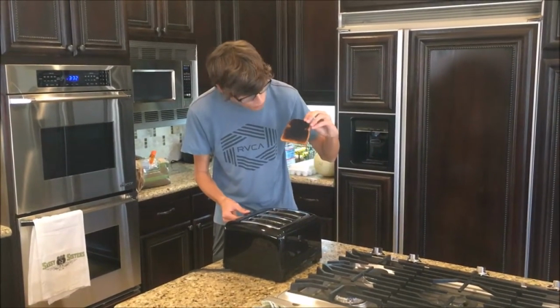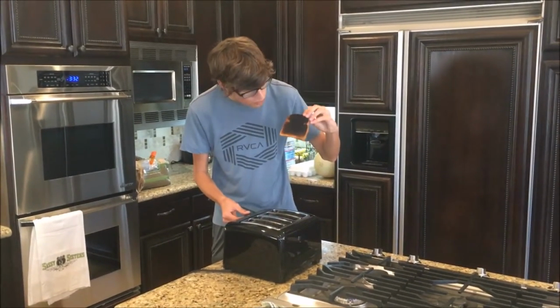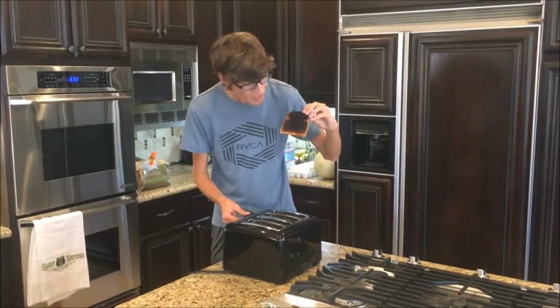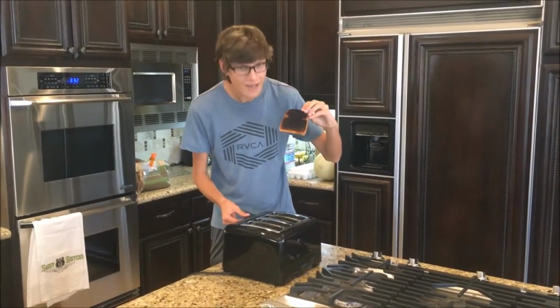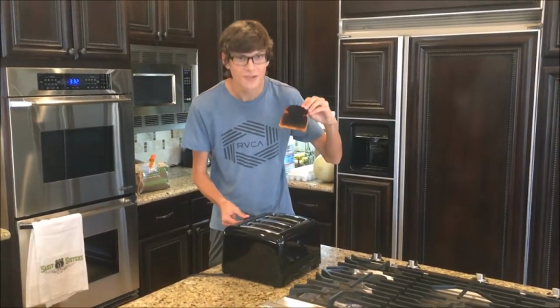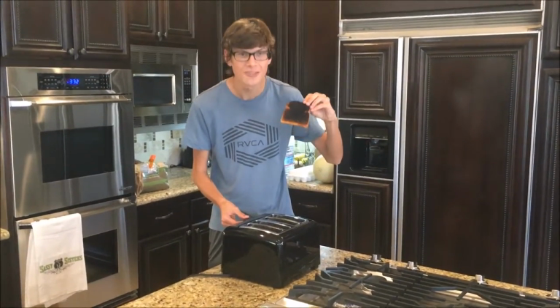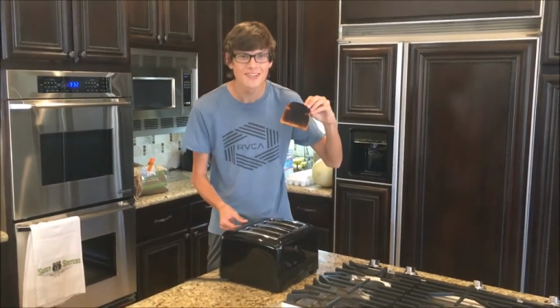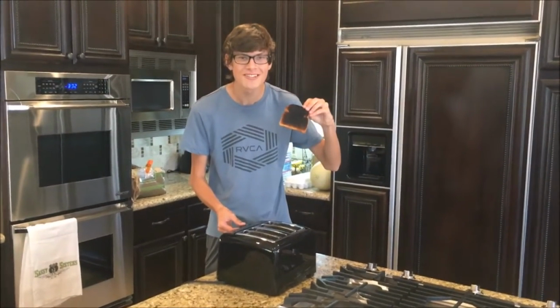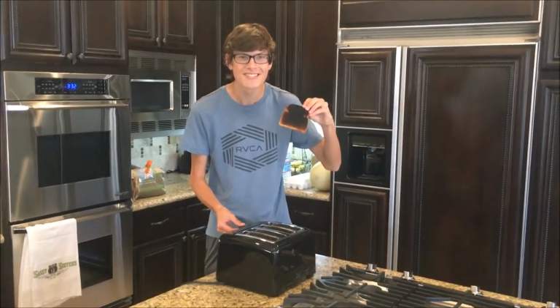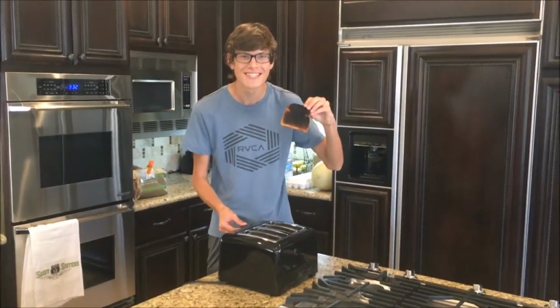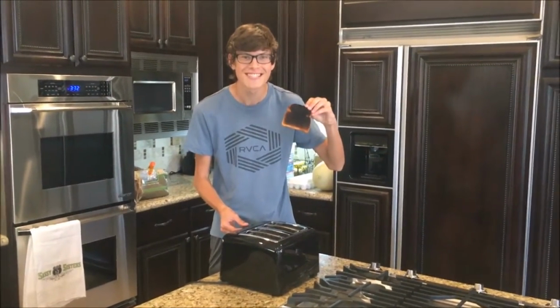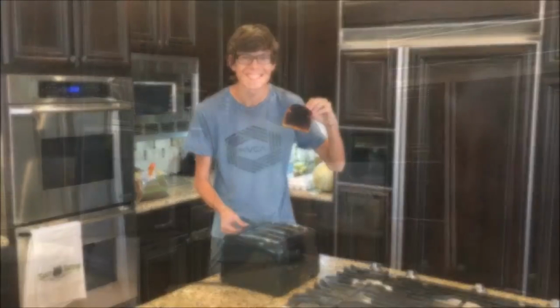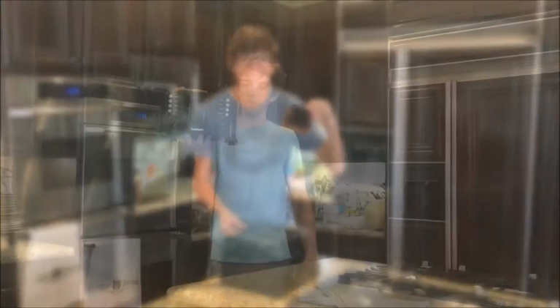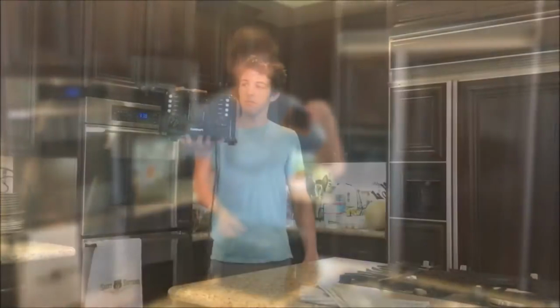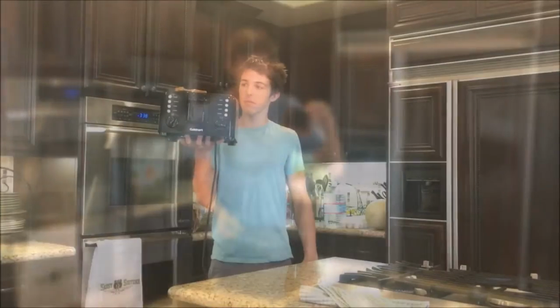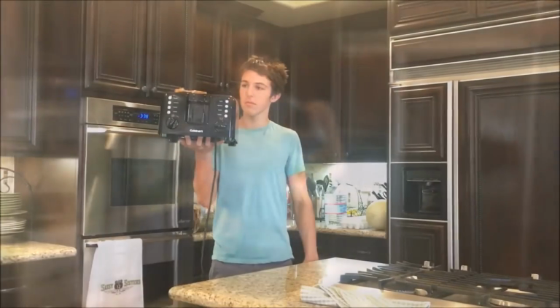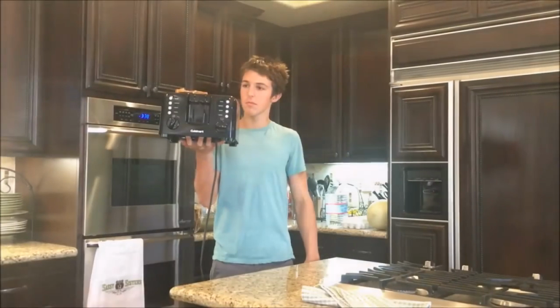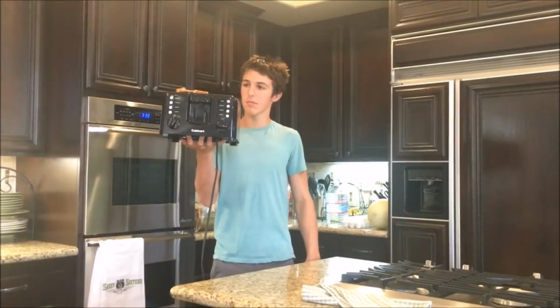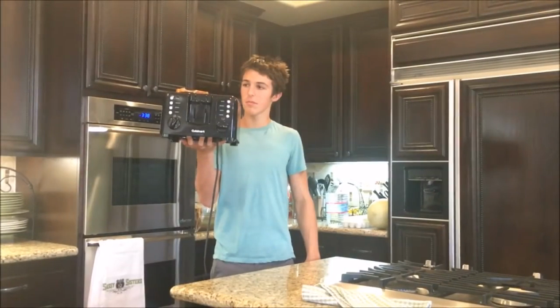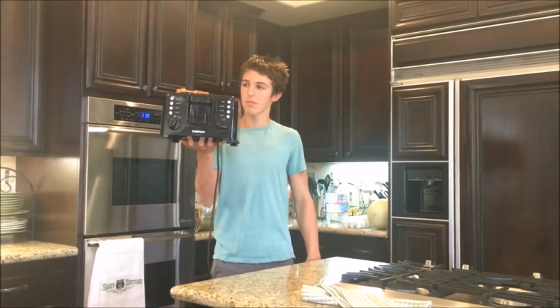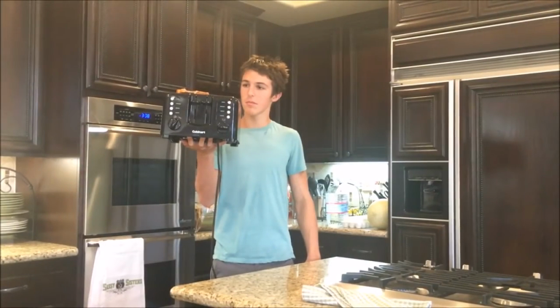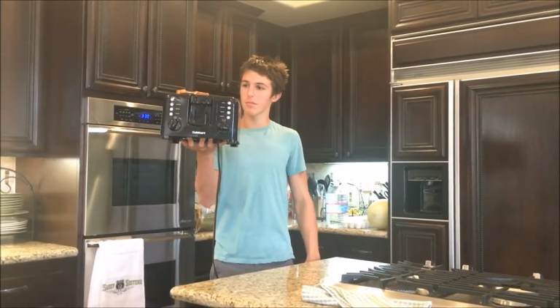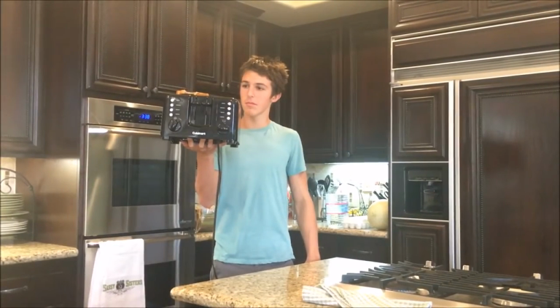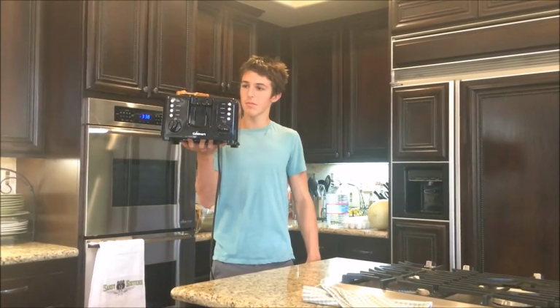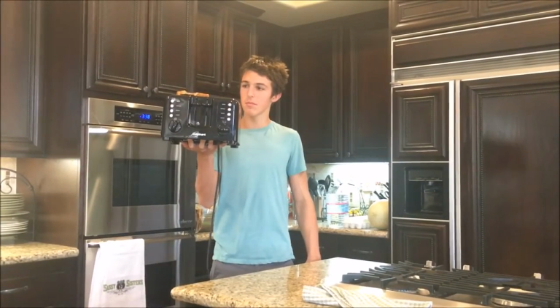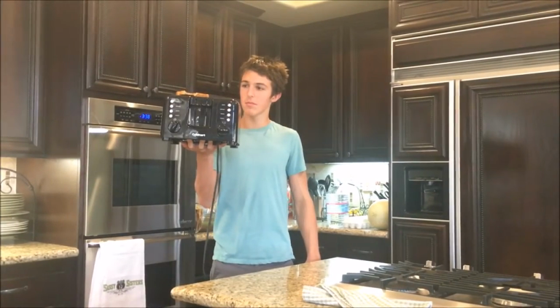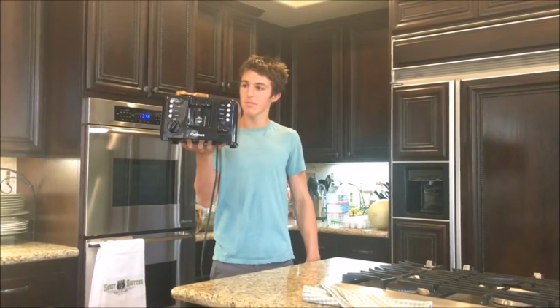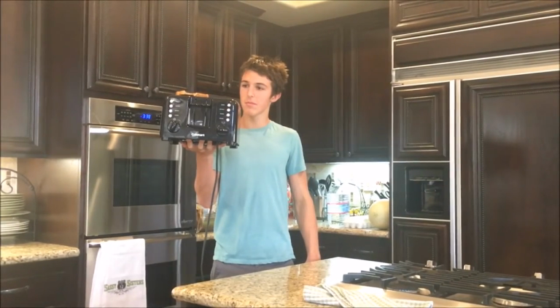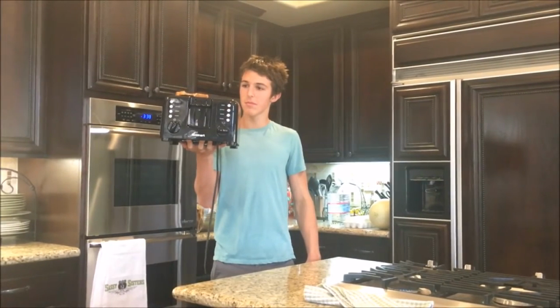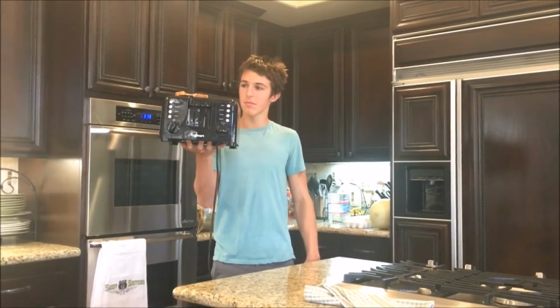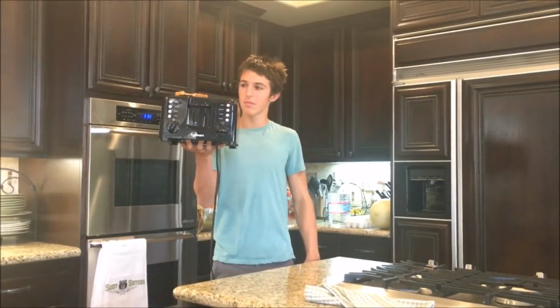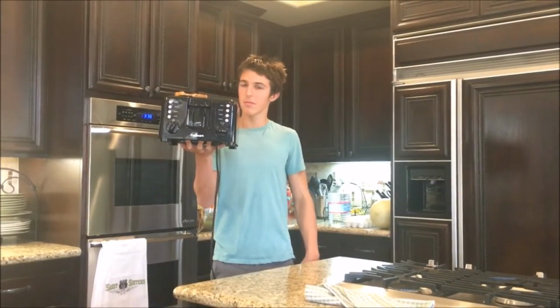Wow! Looks delicious! With the toaster, your bread problems are toast!